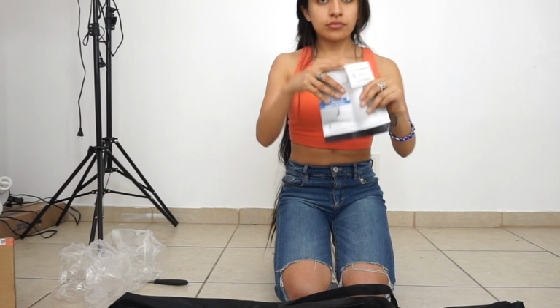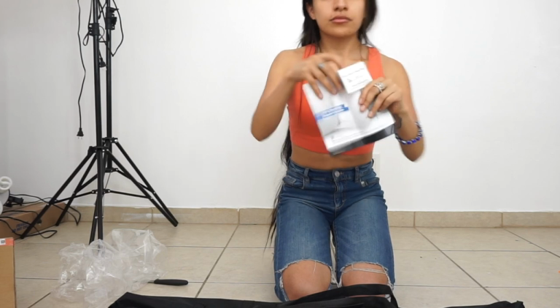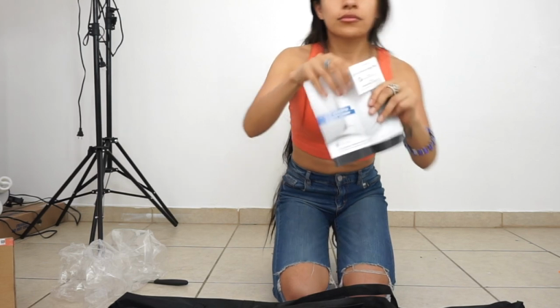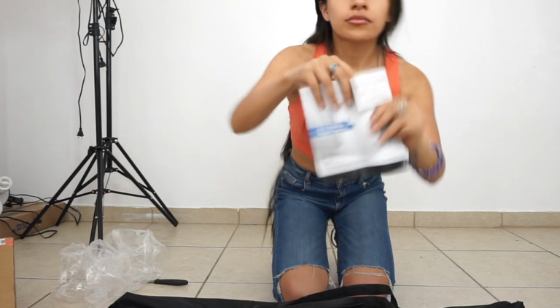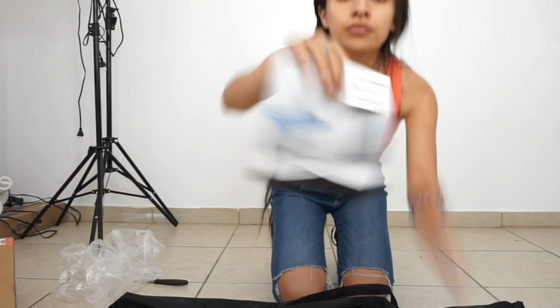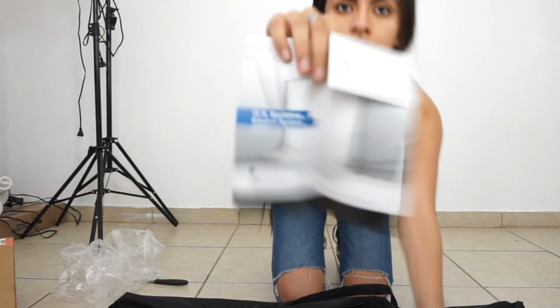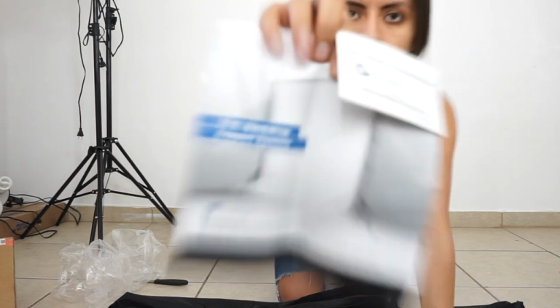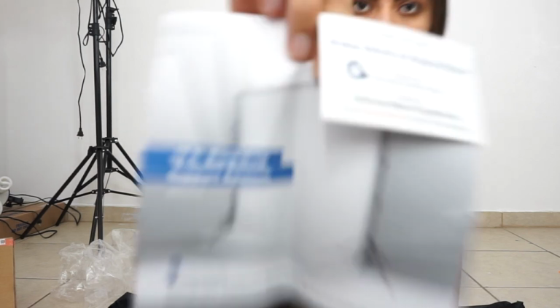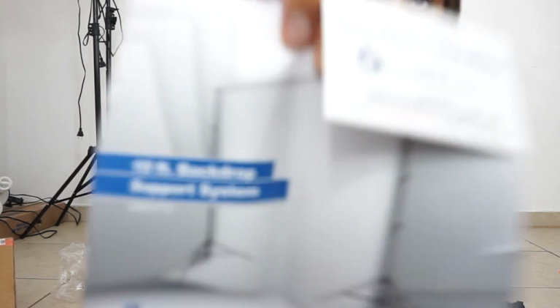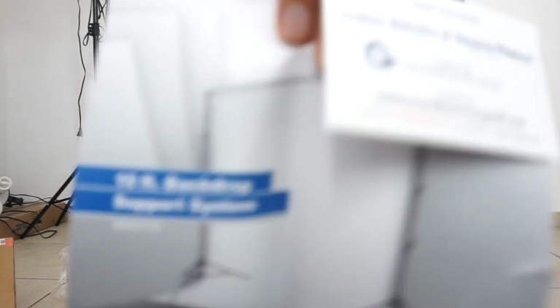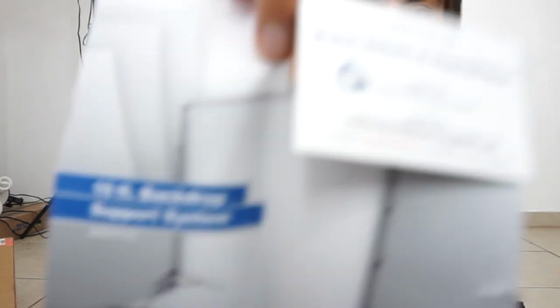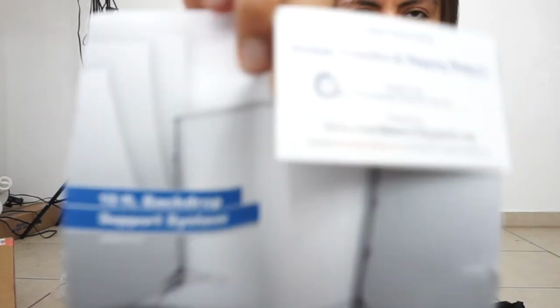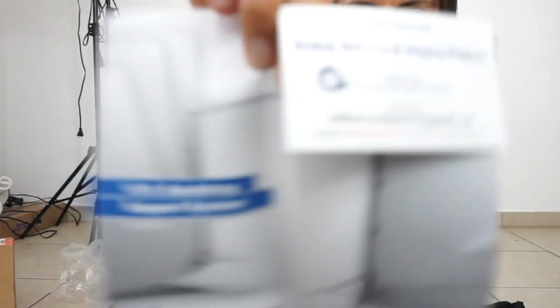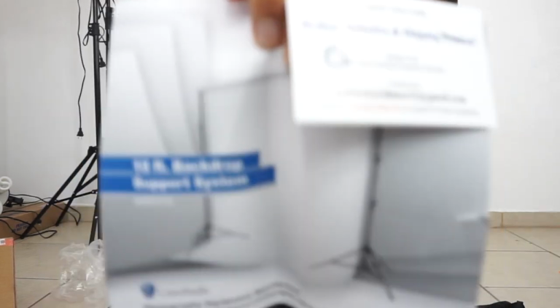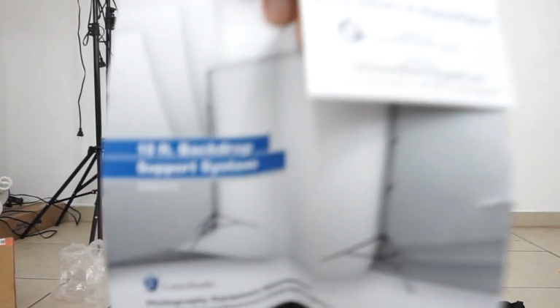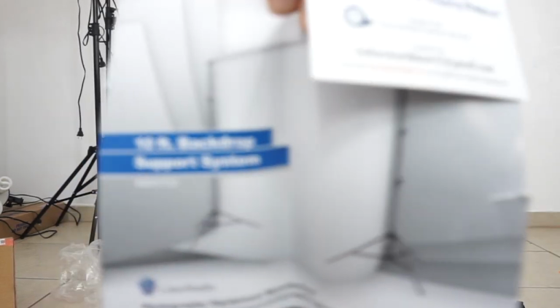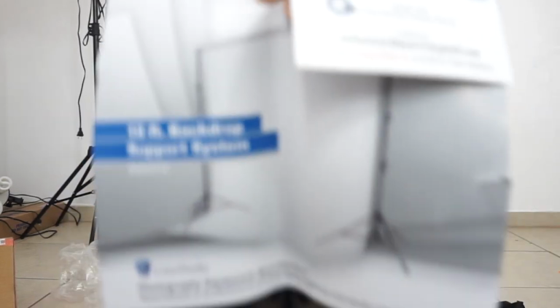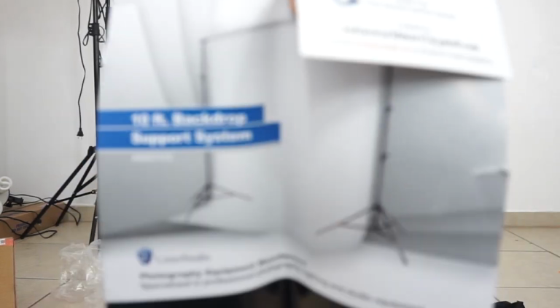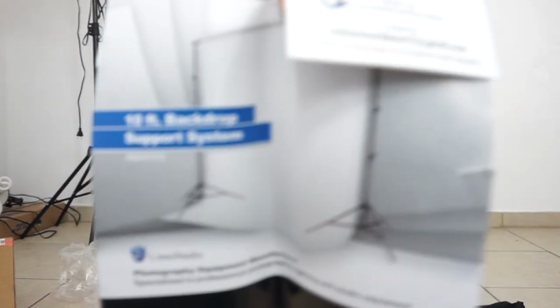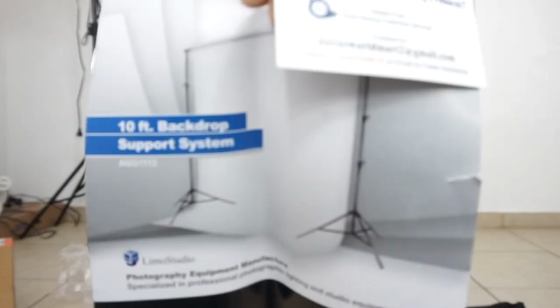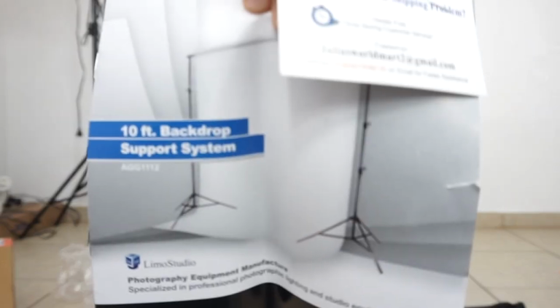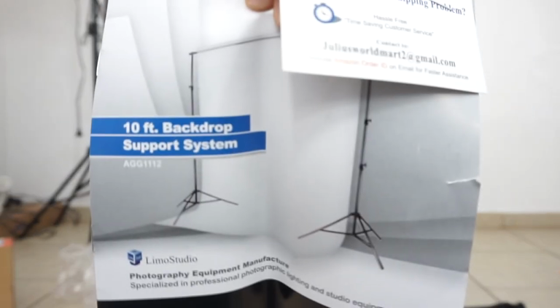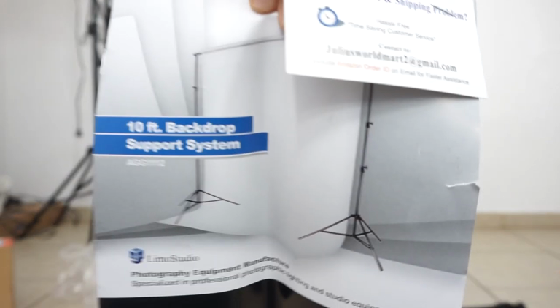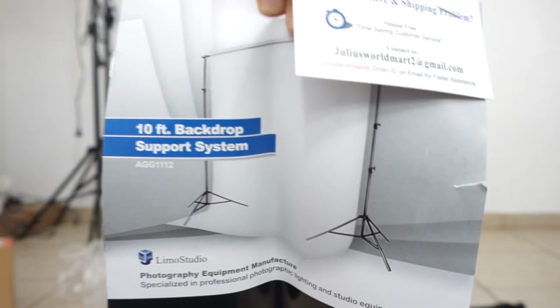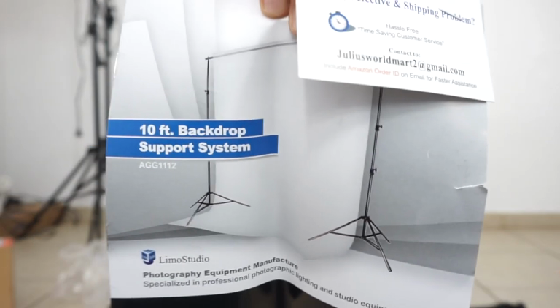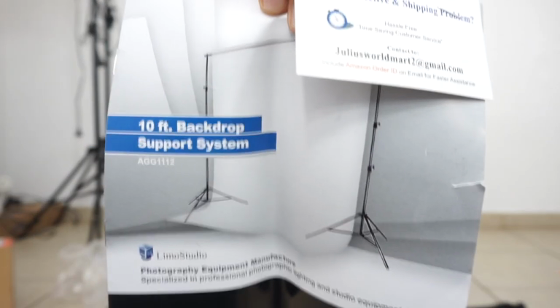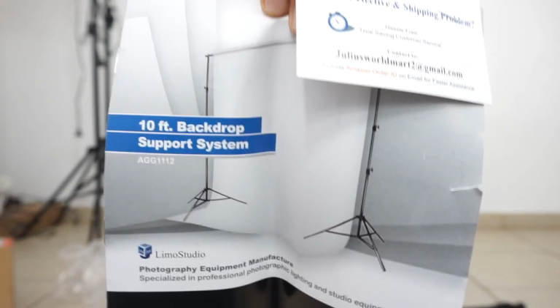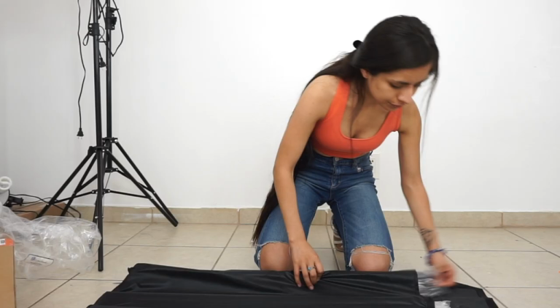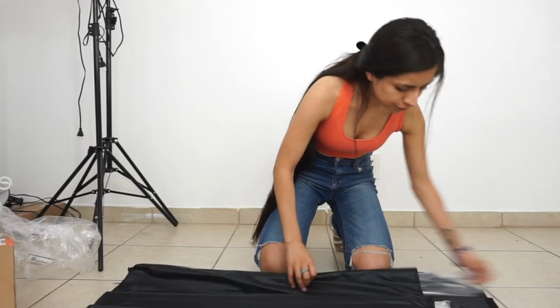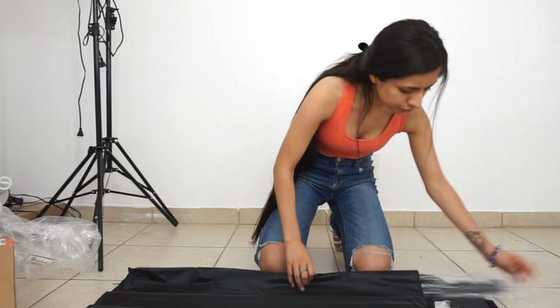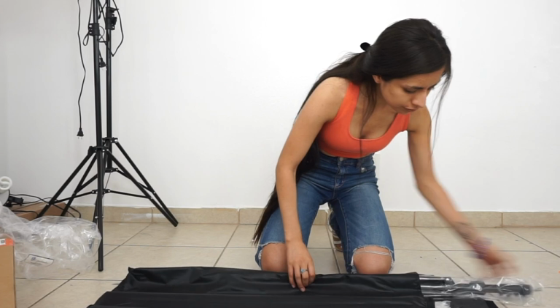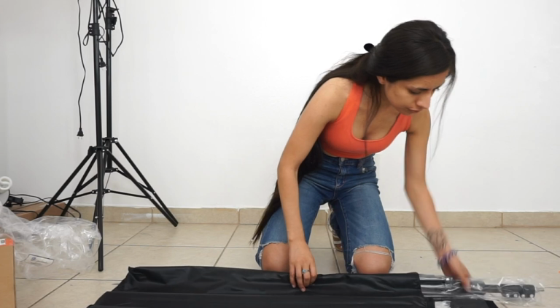It comes with a little manual, but I promise you won't even need it after this video. It's super simple.